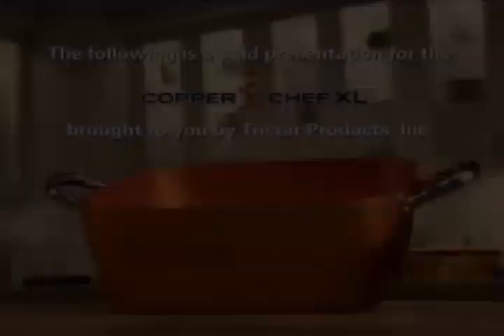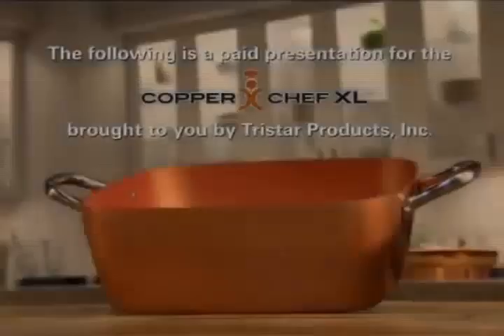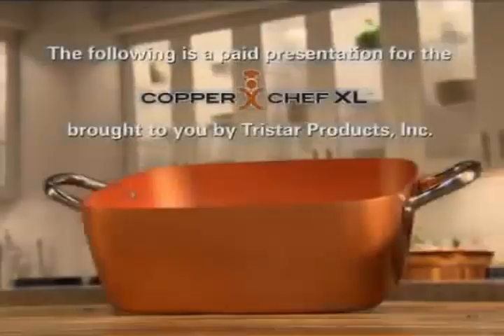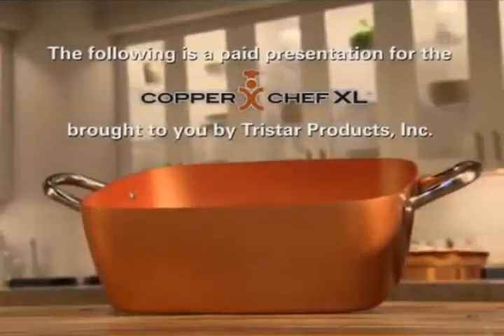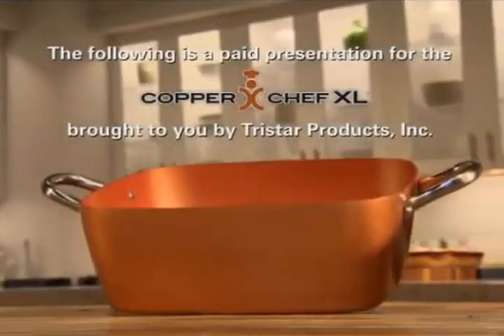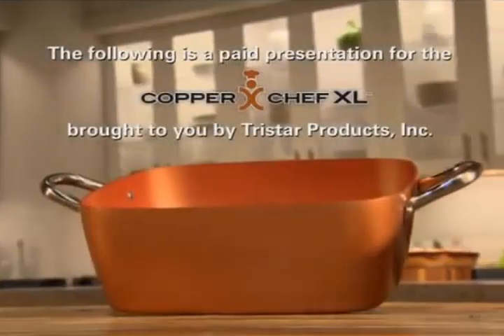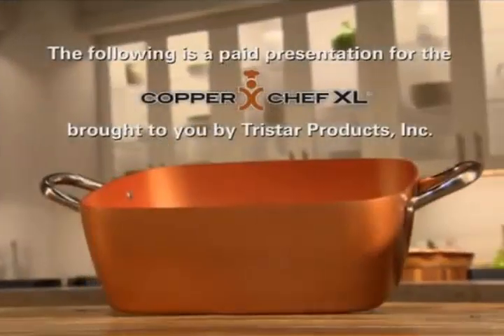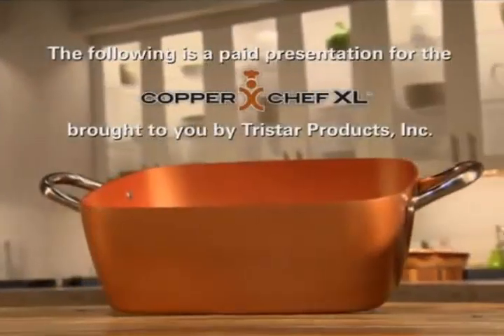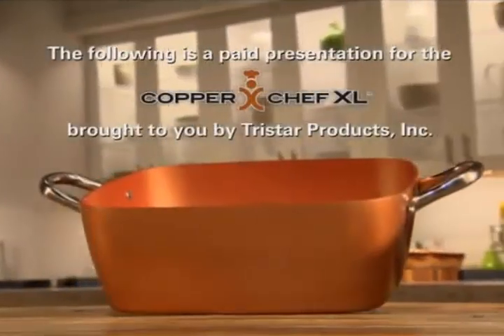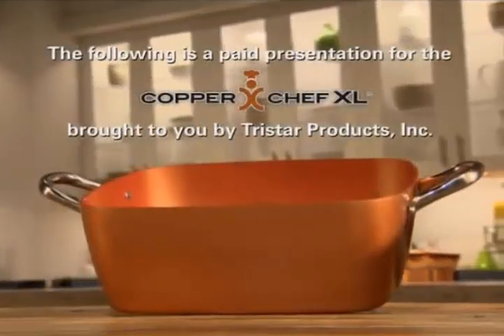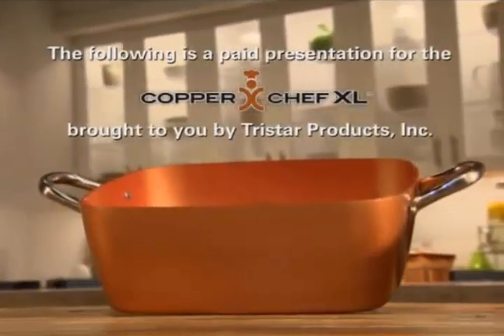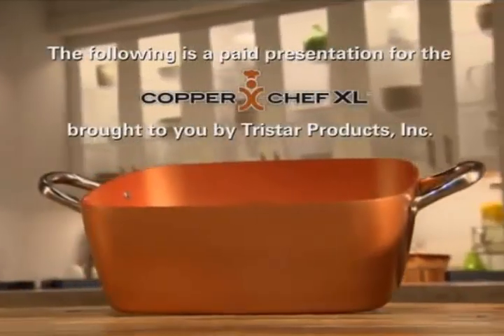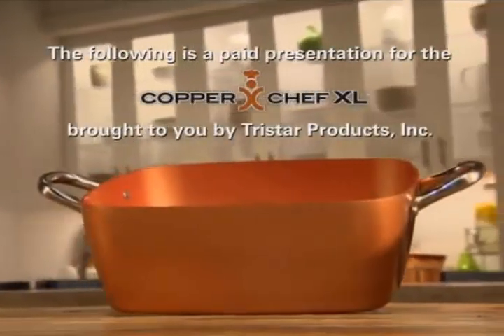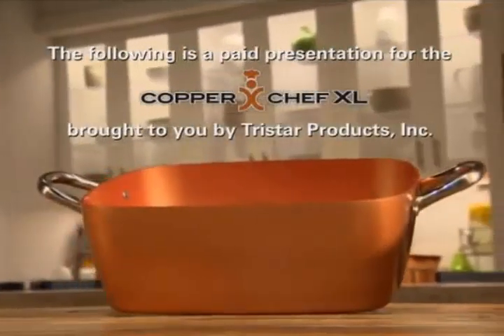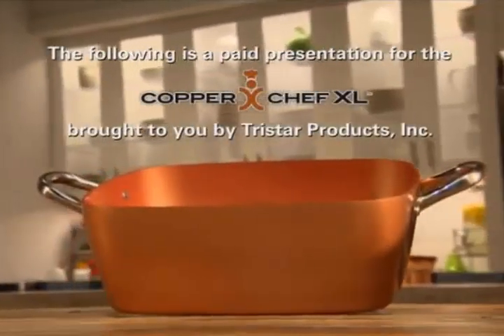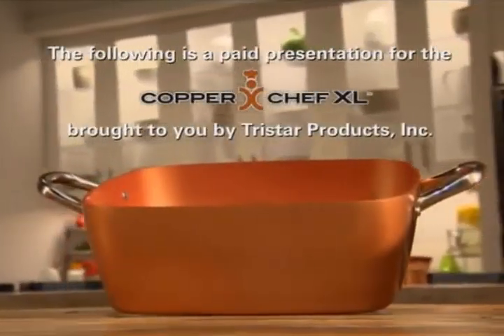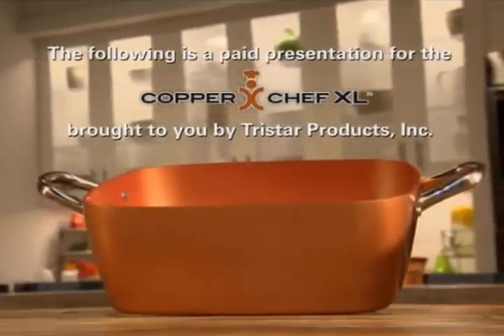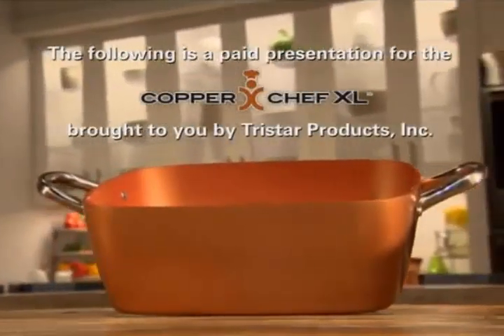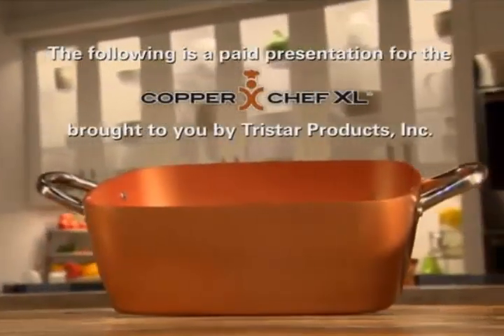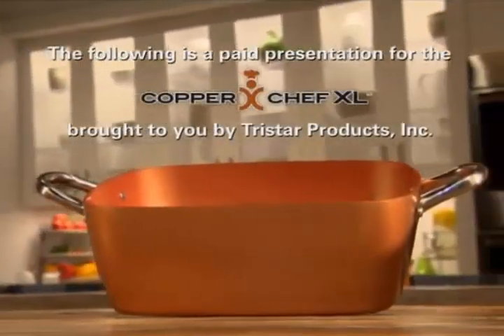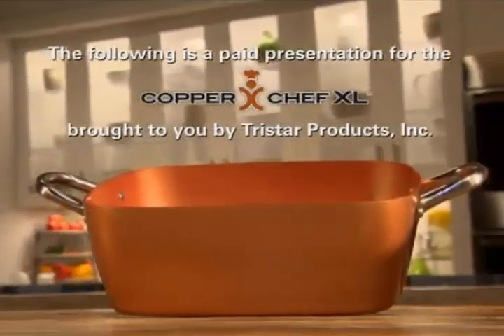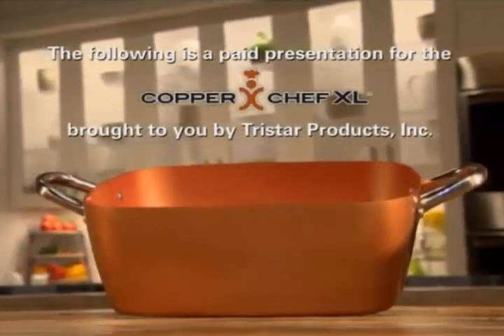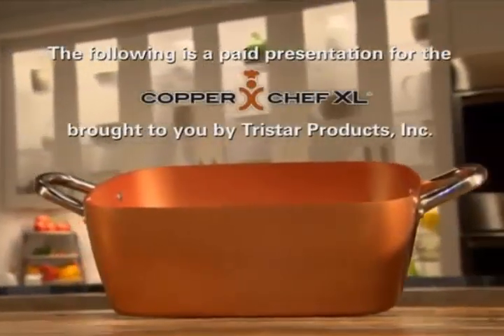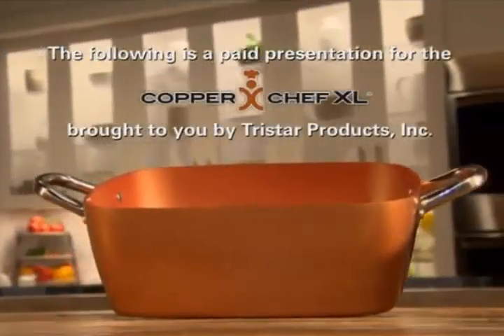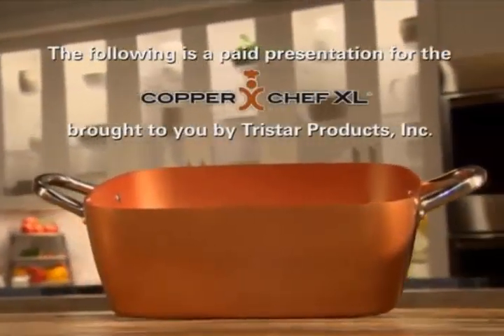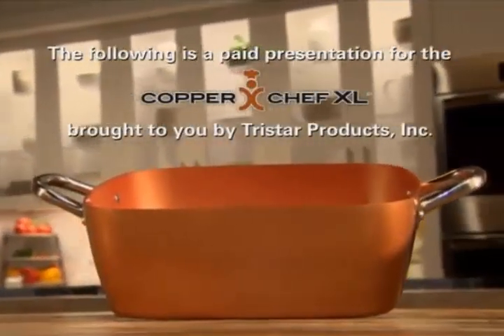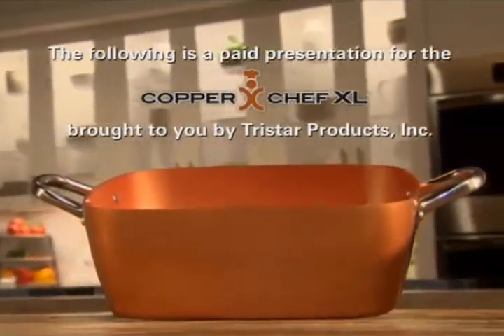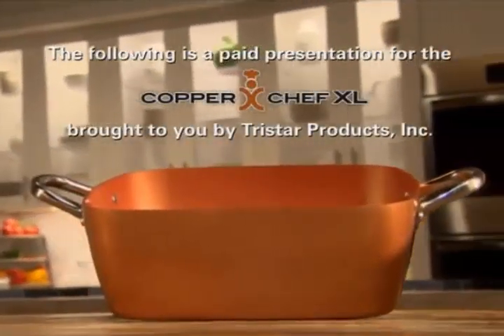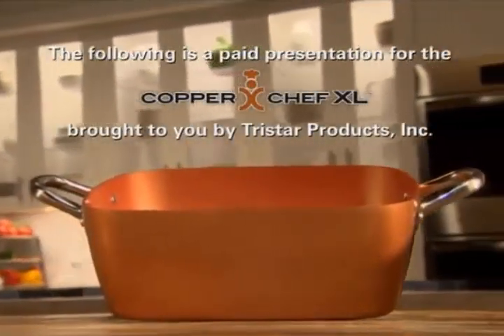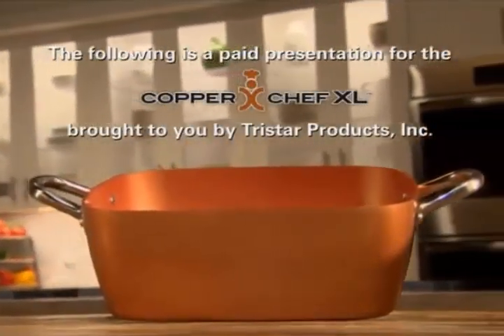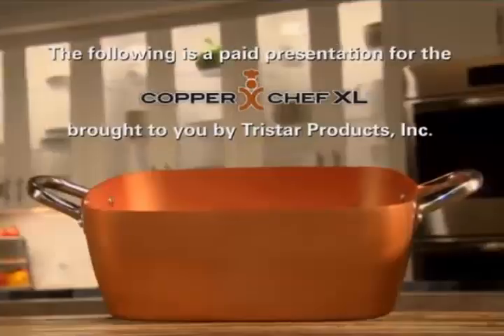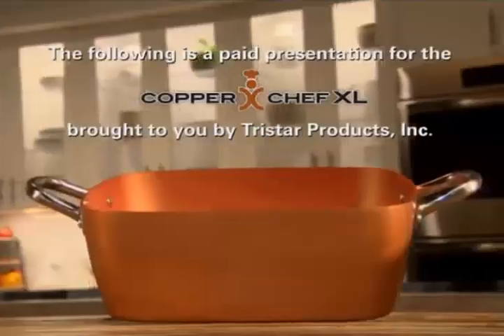The following is a paid presentation for the Copper Chef XL, brought to you by Tristar Products Incorporated.